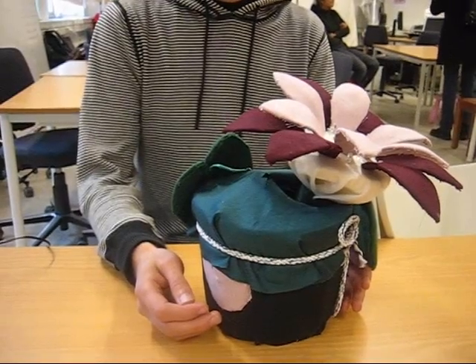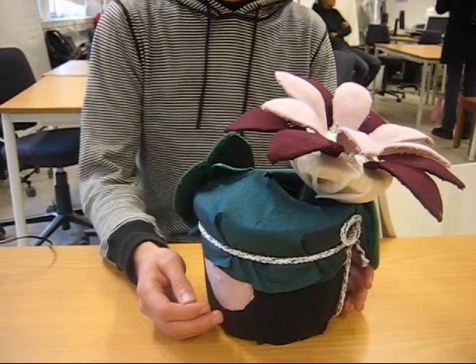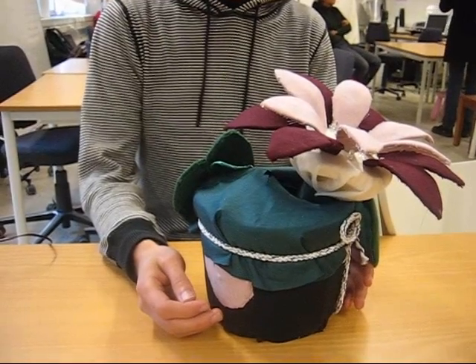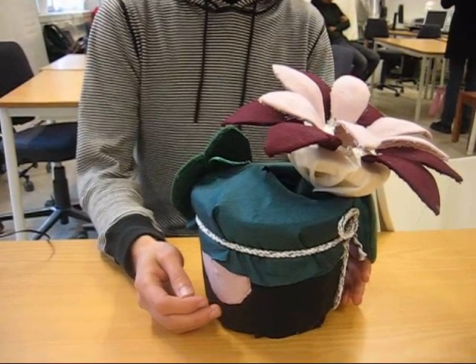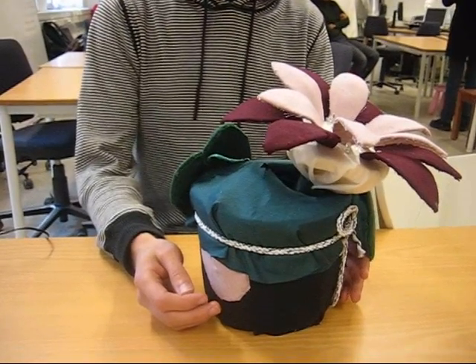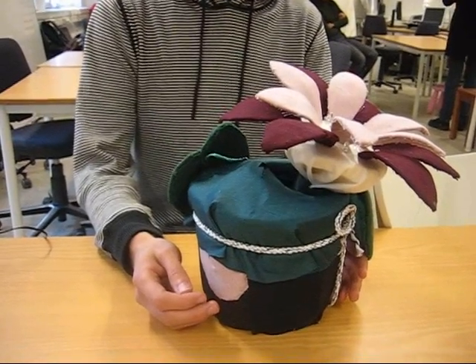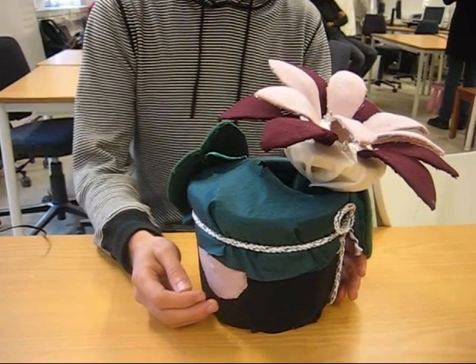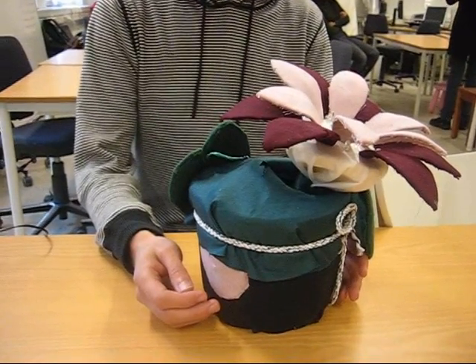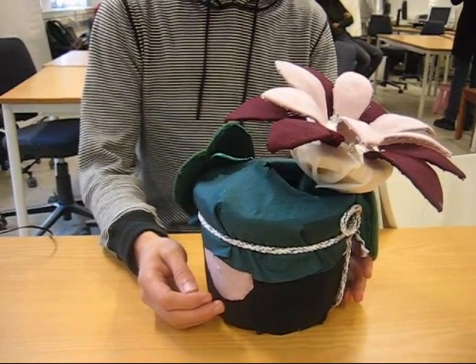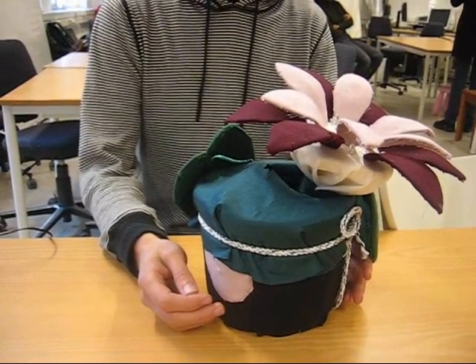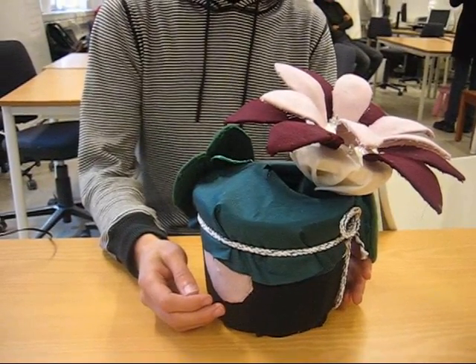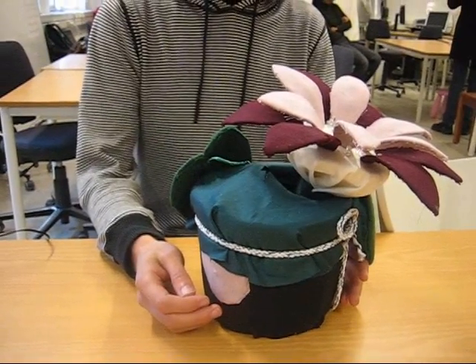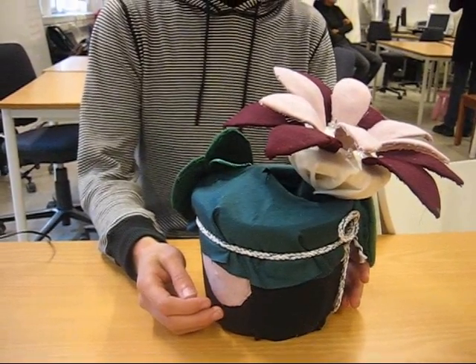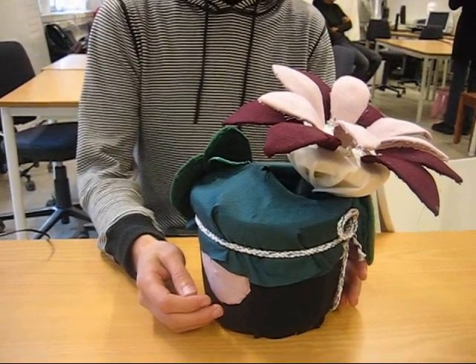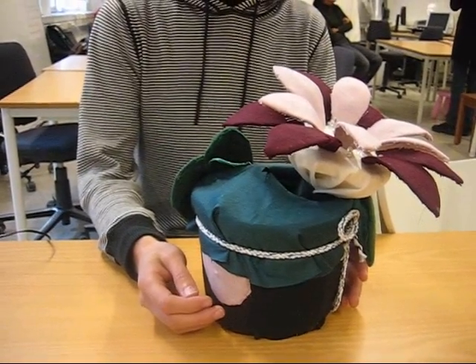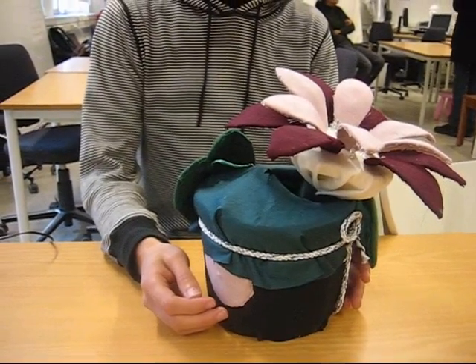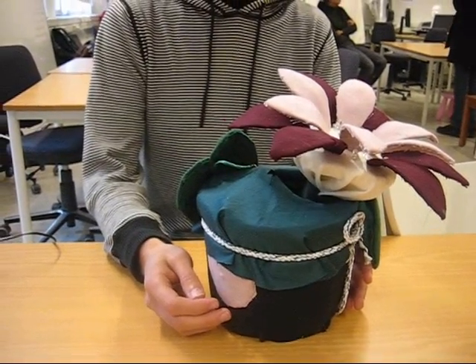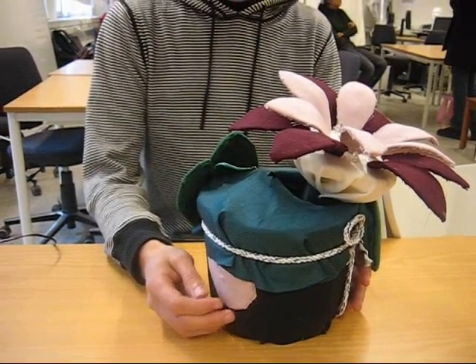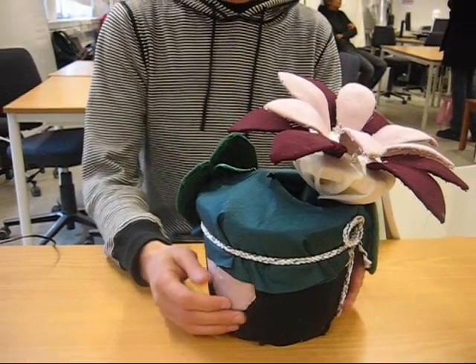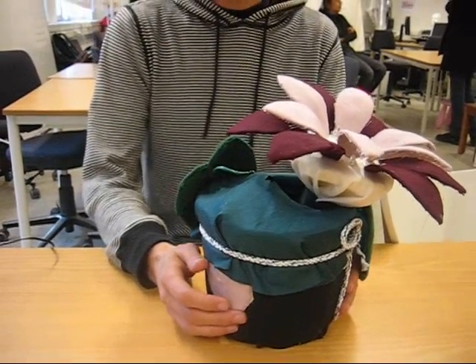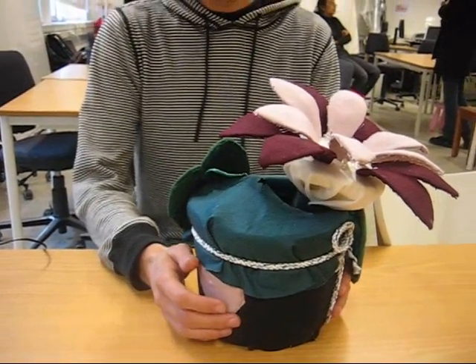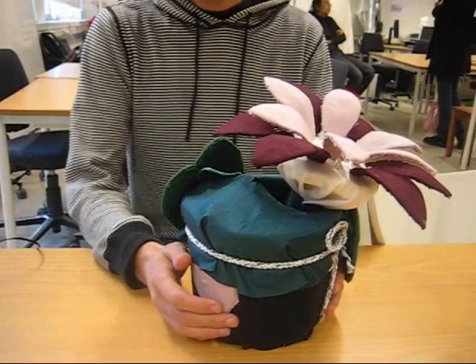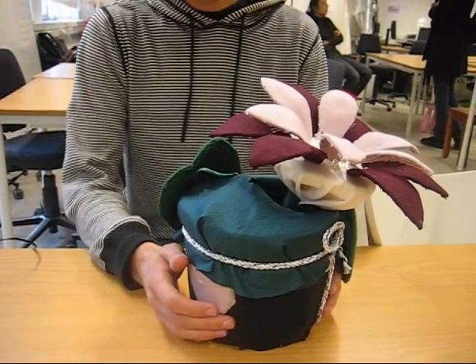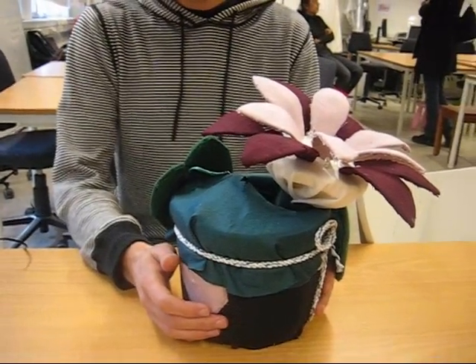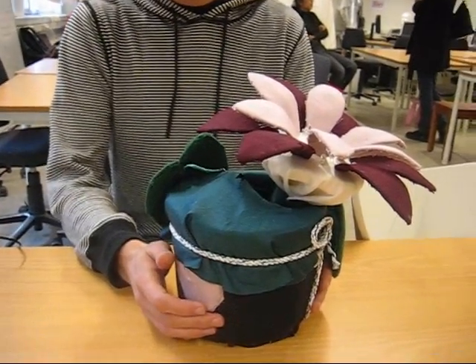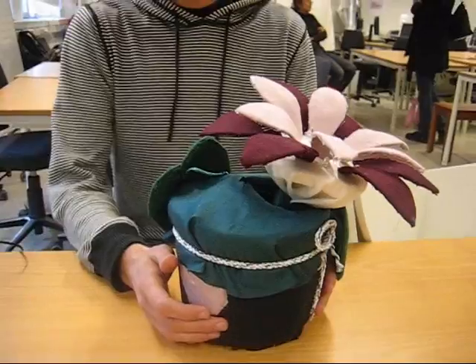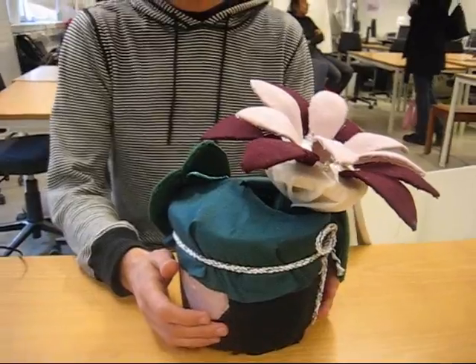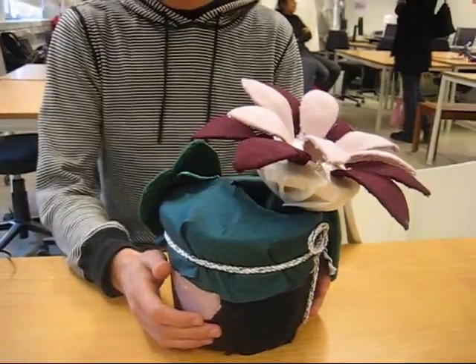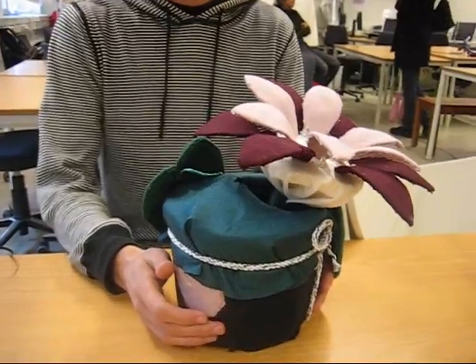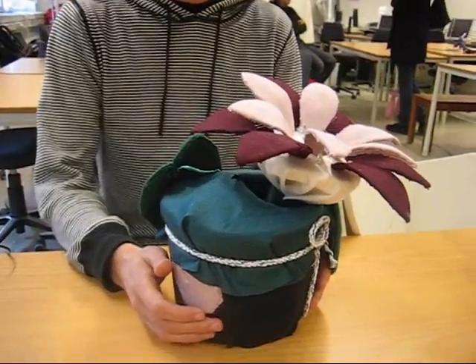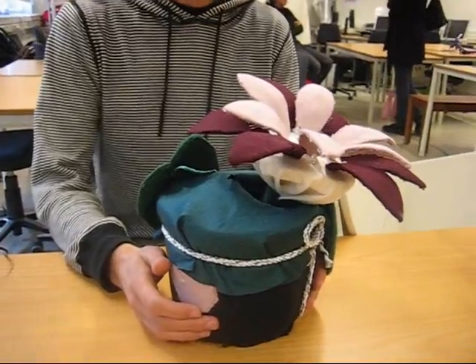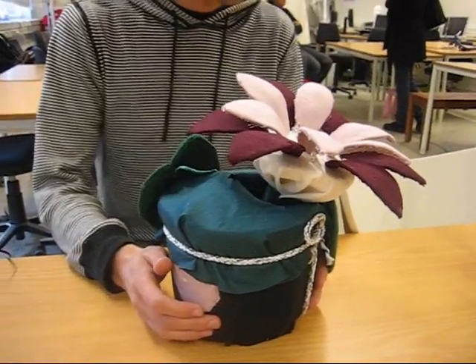Hello and welcome to this presentation of our Huggable Flower Pot, called Huggable Lily.